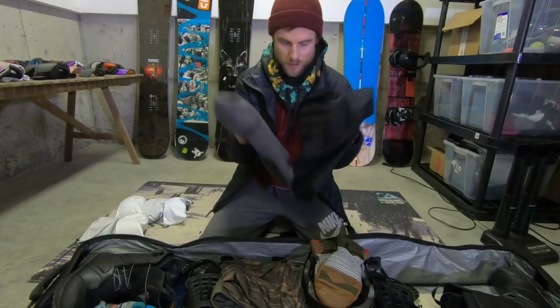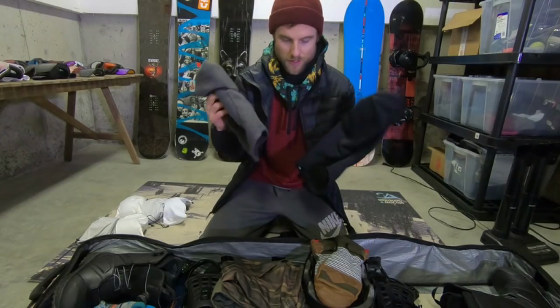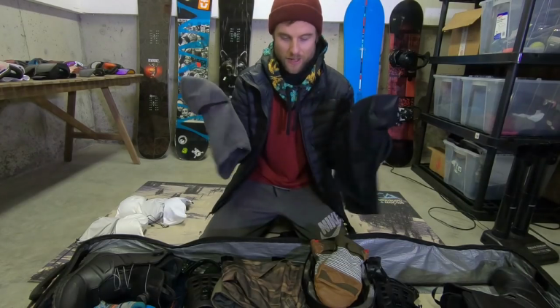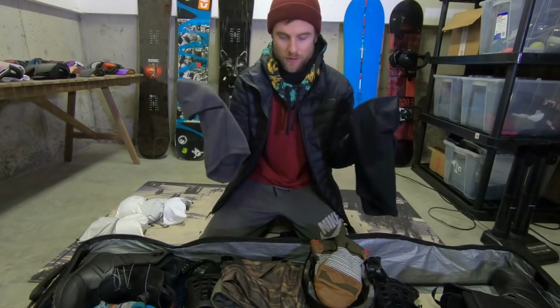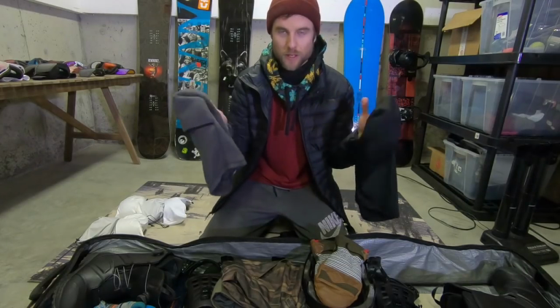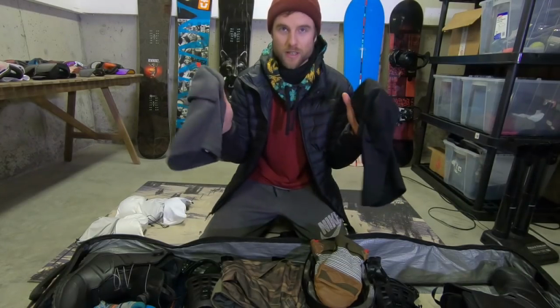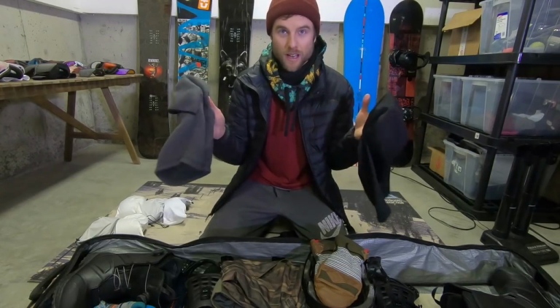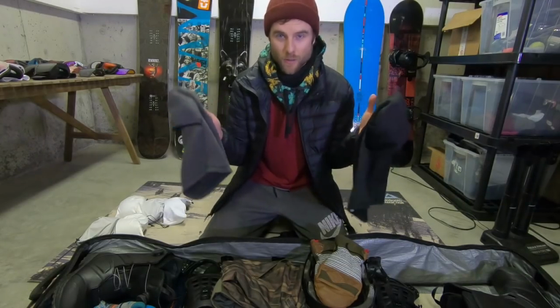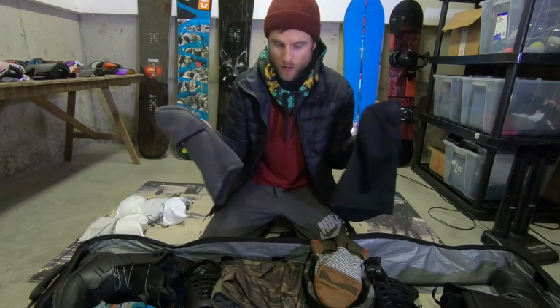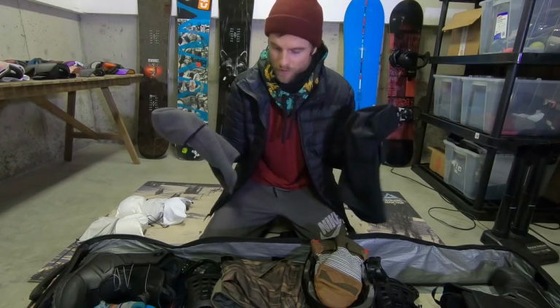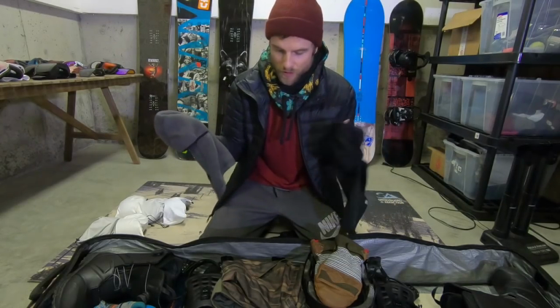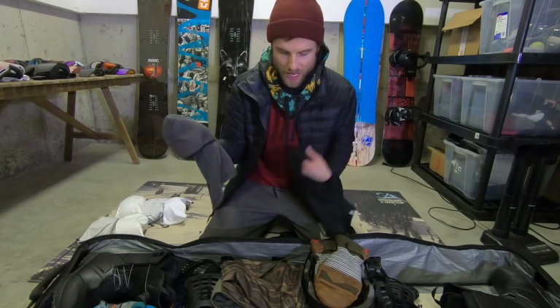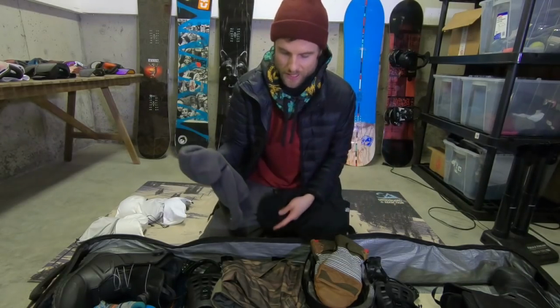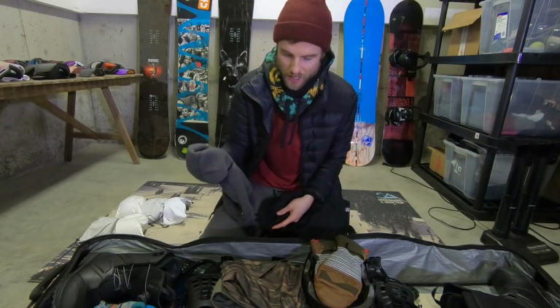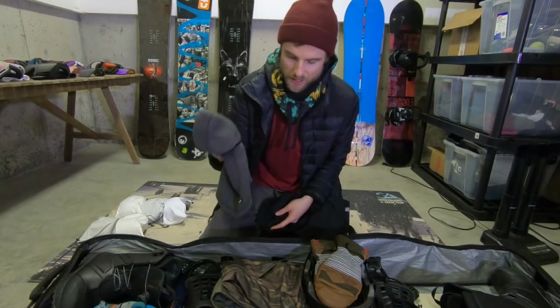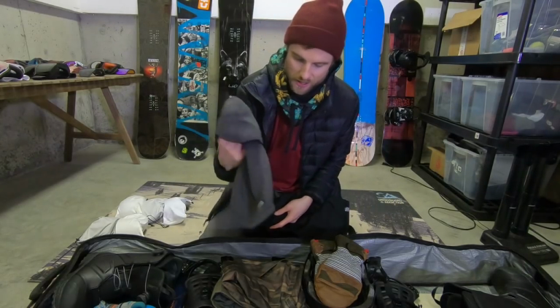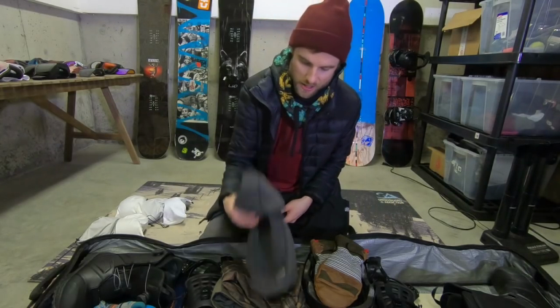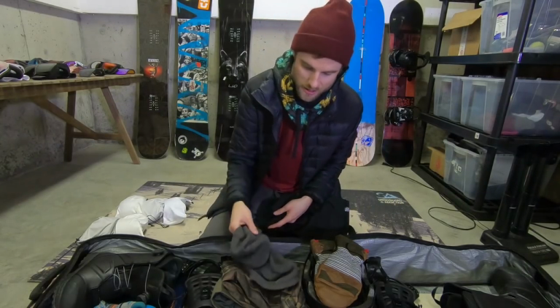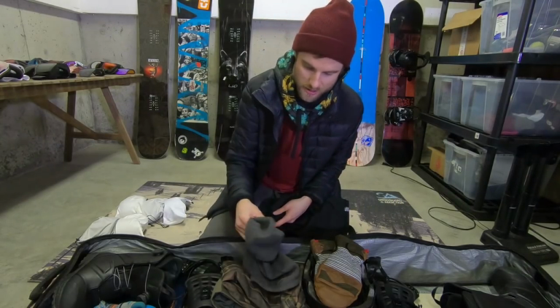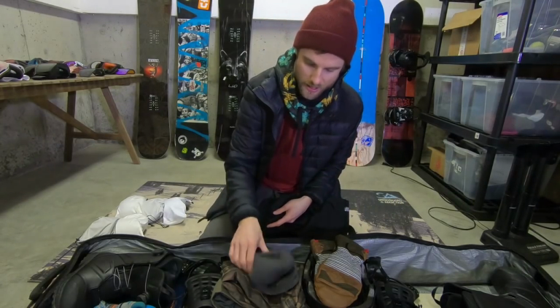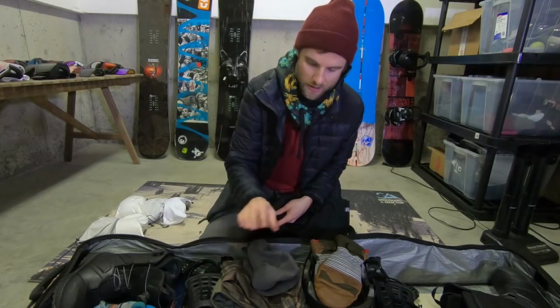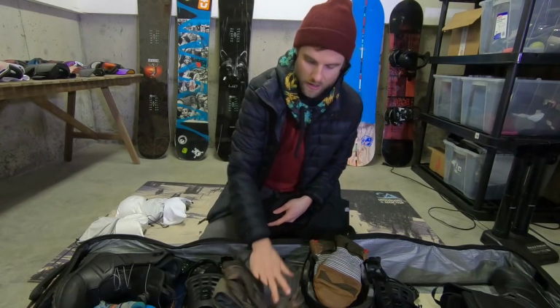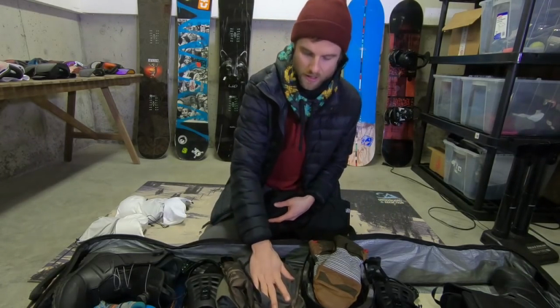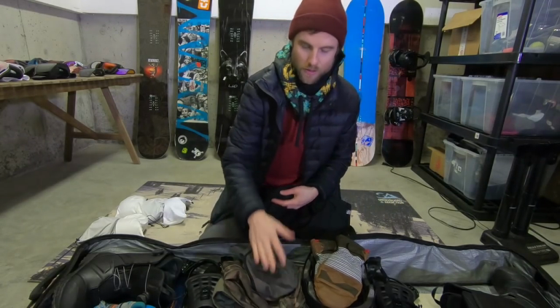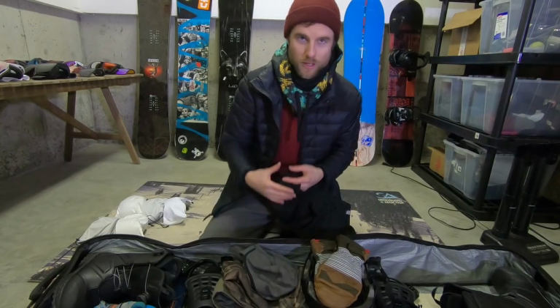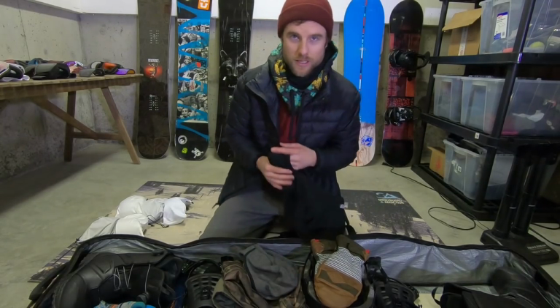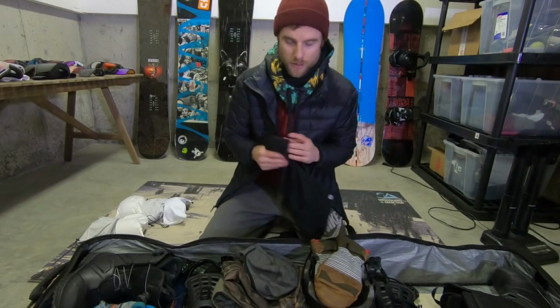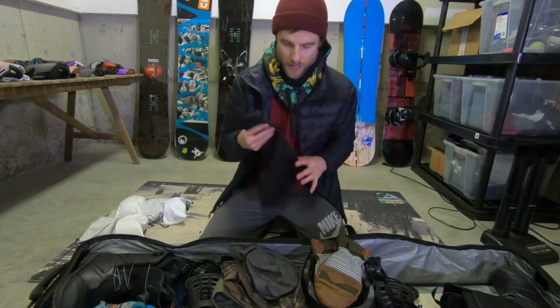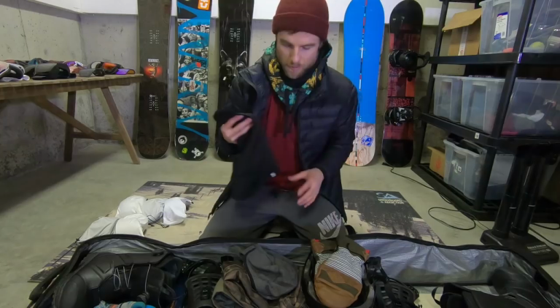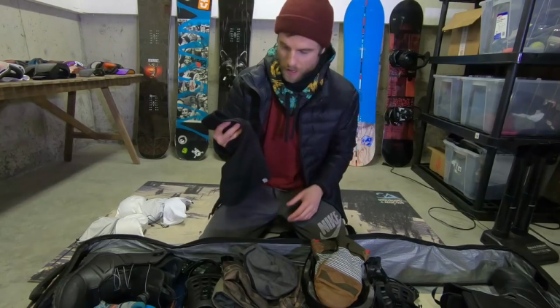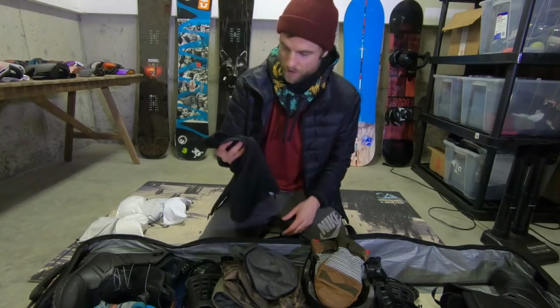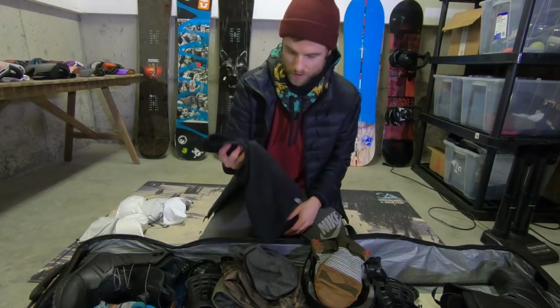I've got my balaclavas as well — my lightweight, my mid-weight, and I've also just picked out this Analog heavier balaclava. So I've got three, one for any kind of conditions I run into down at Mammoth.